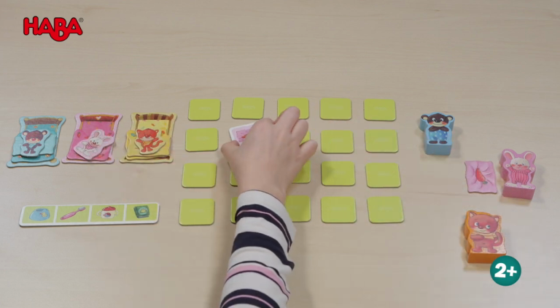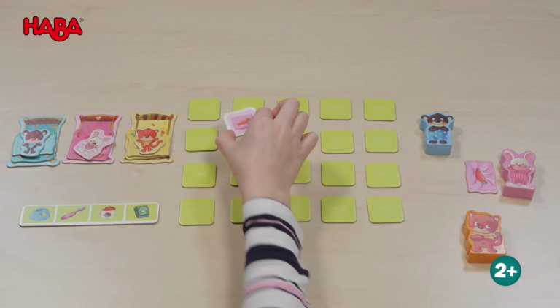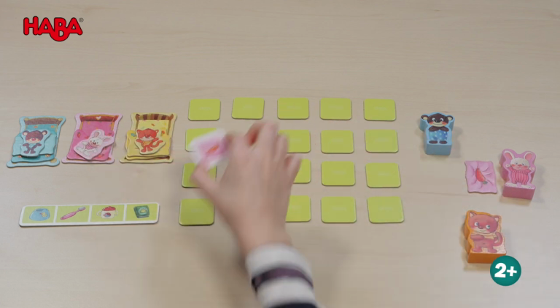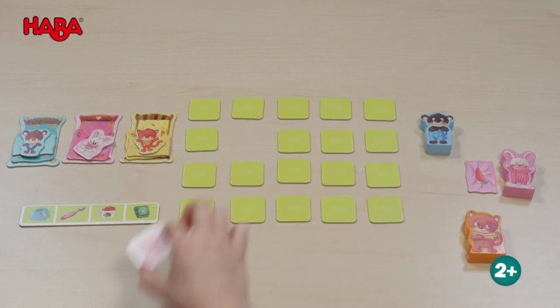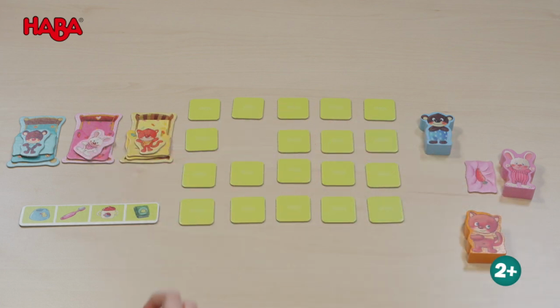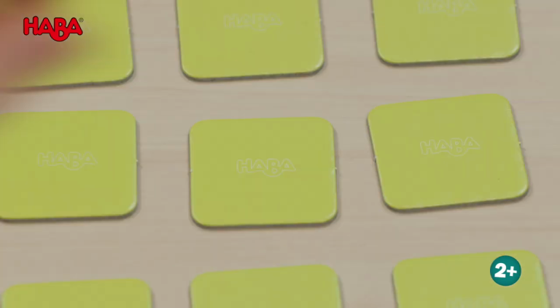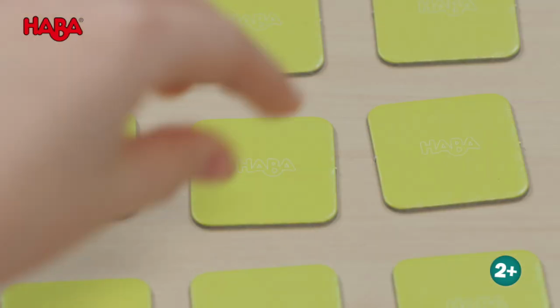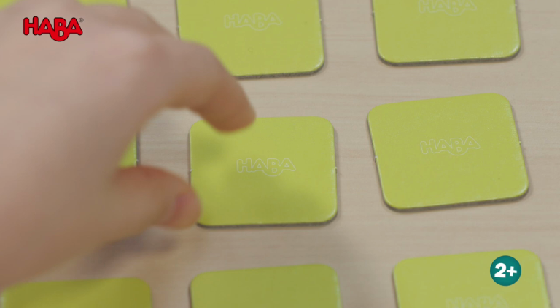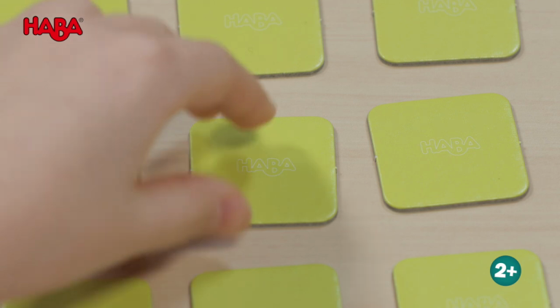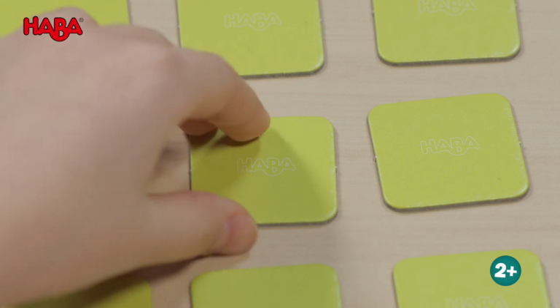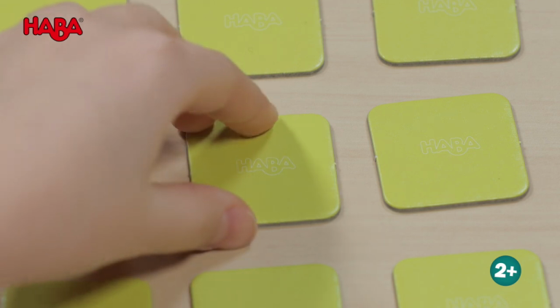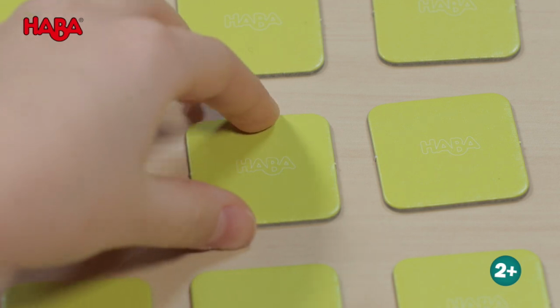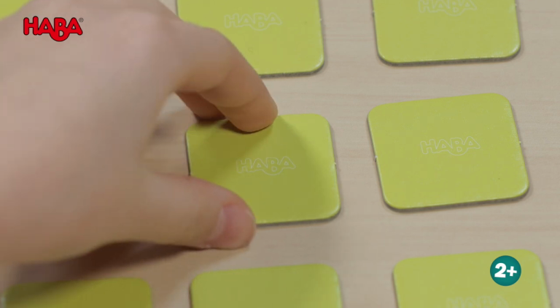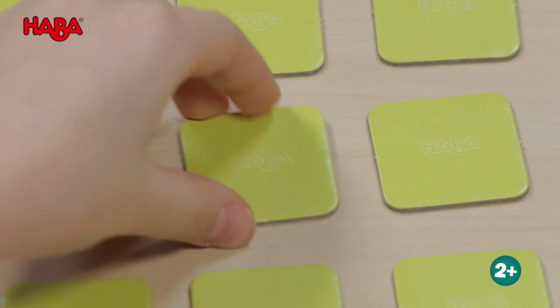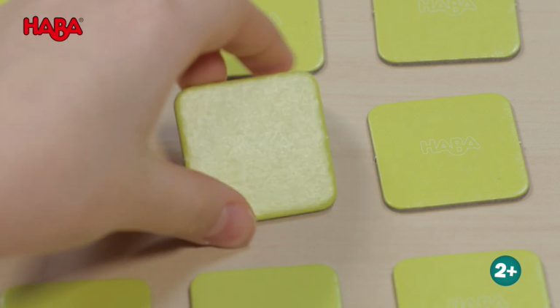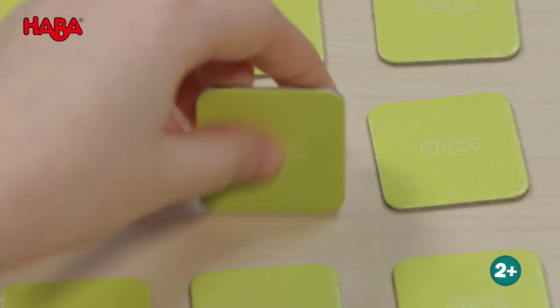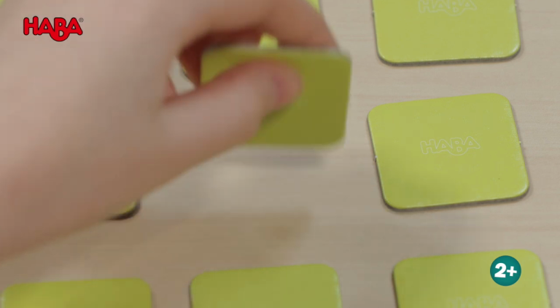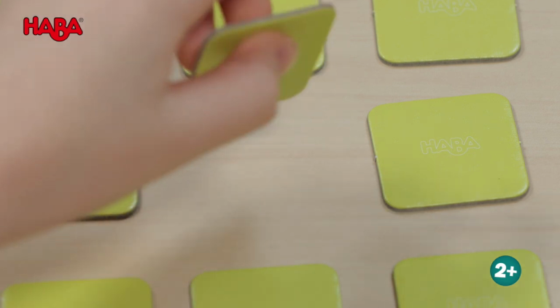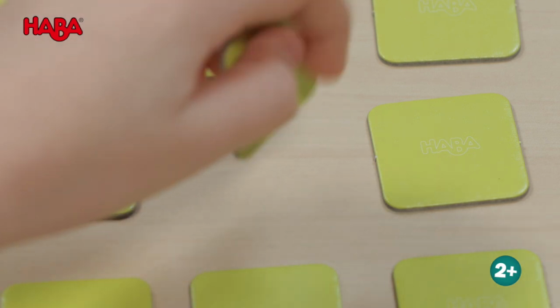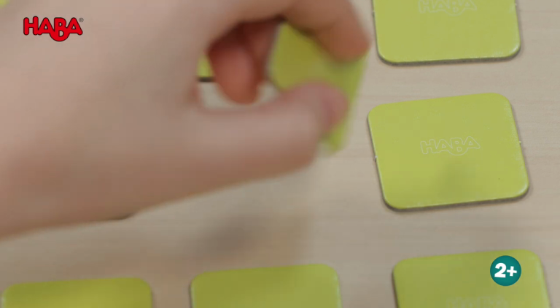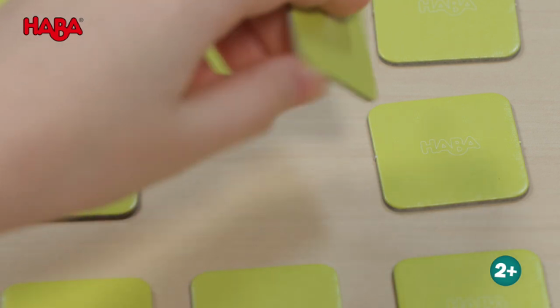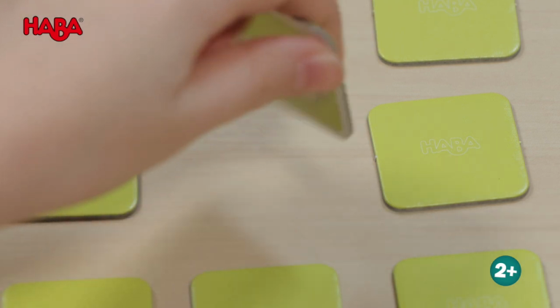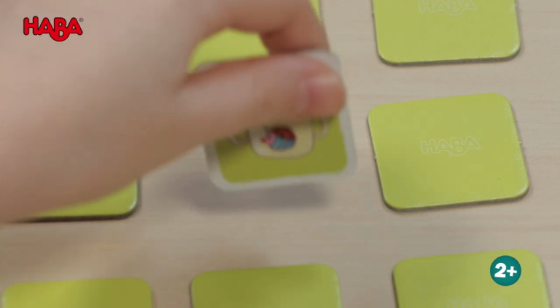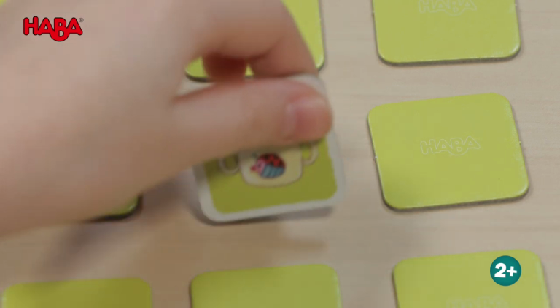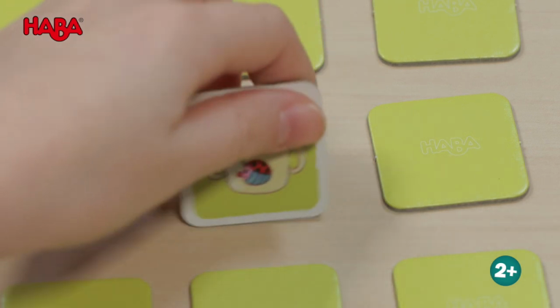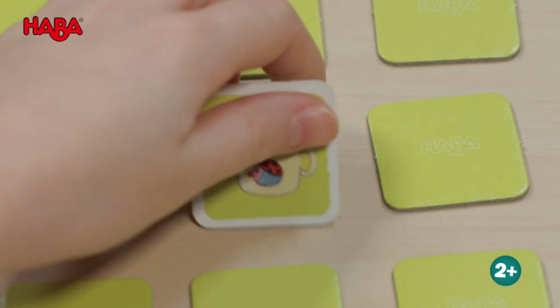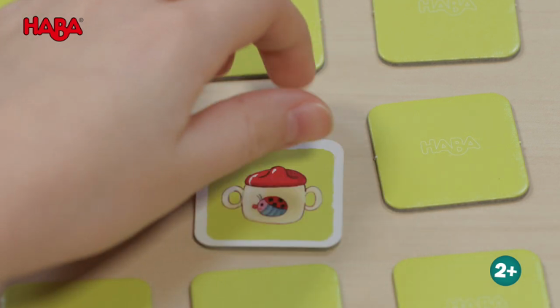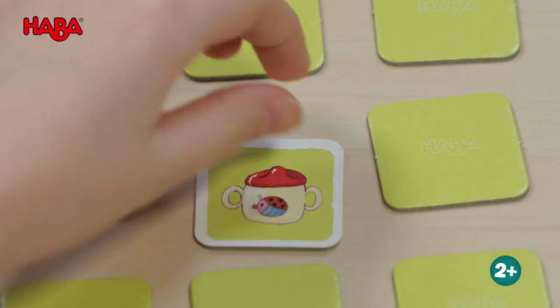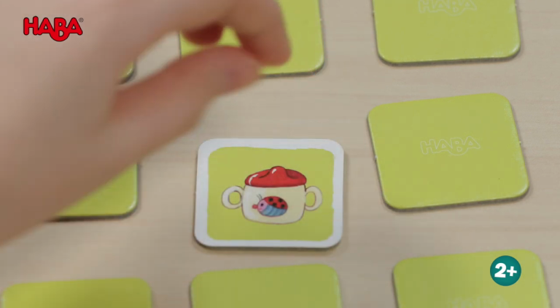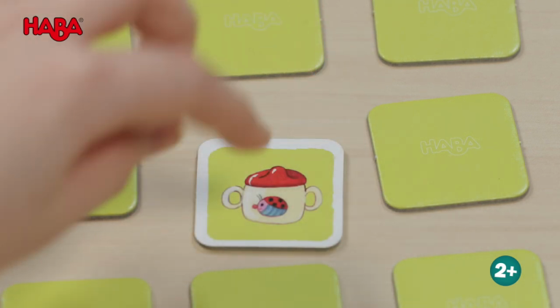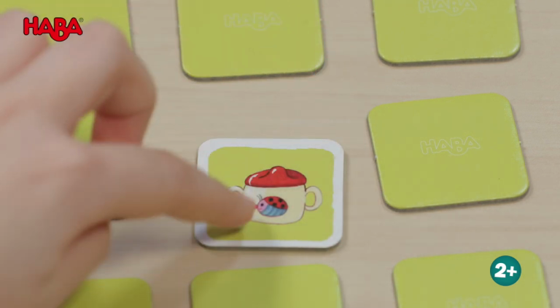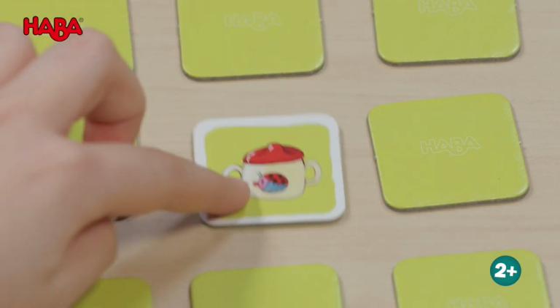However, if you uncover a potty, mug, toothbrush, or book, the tile is put on the stack.